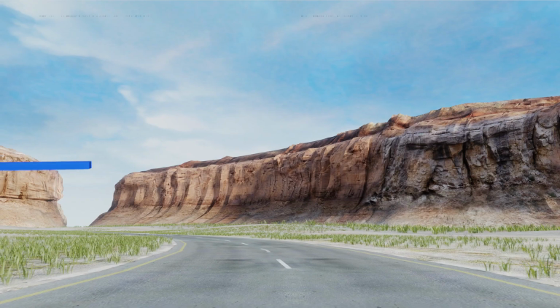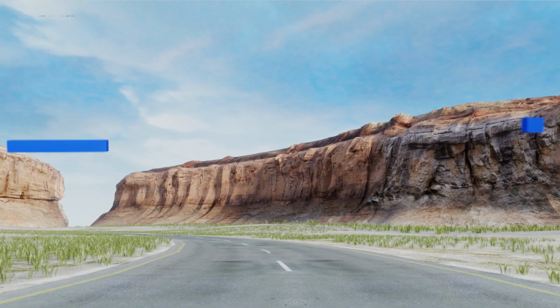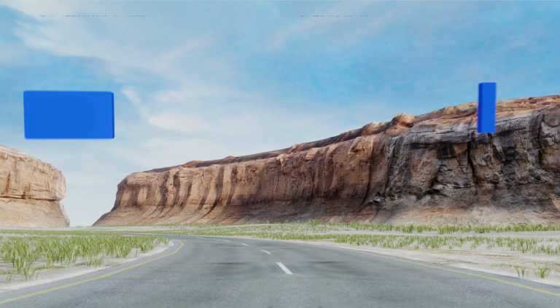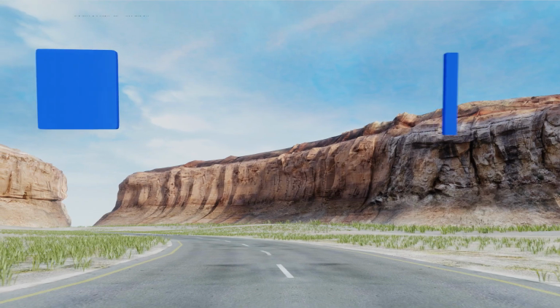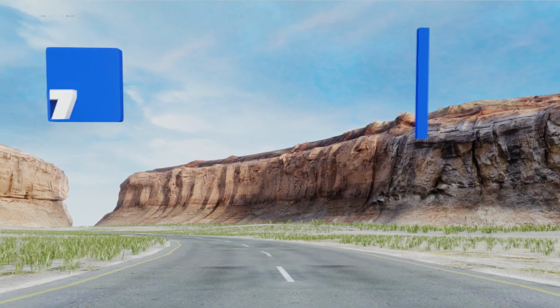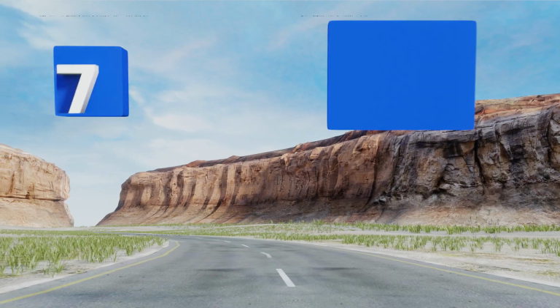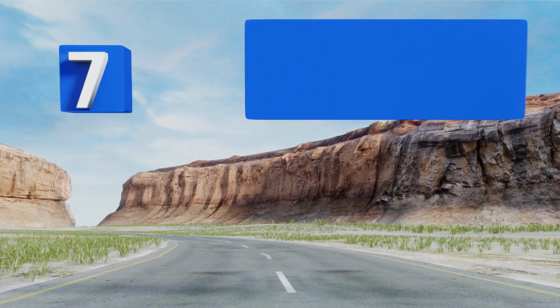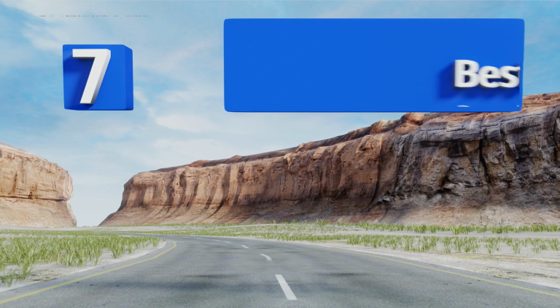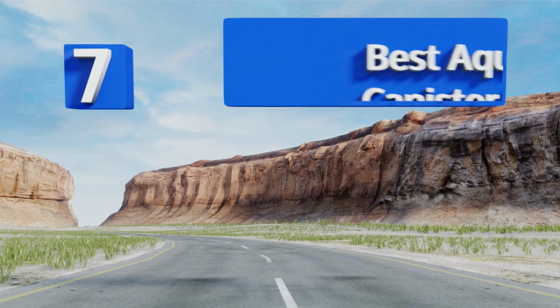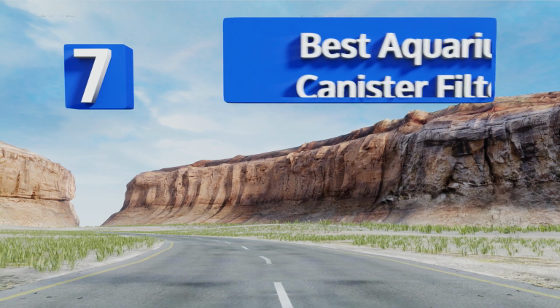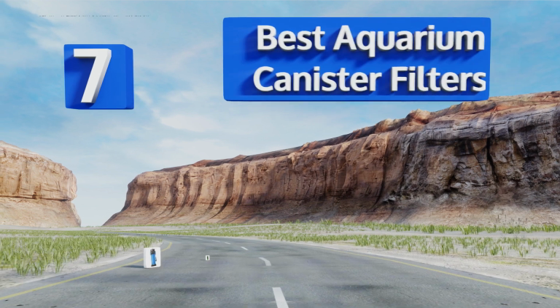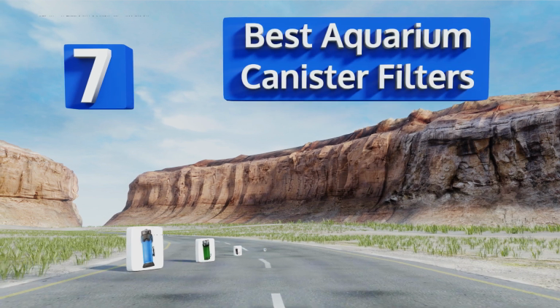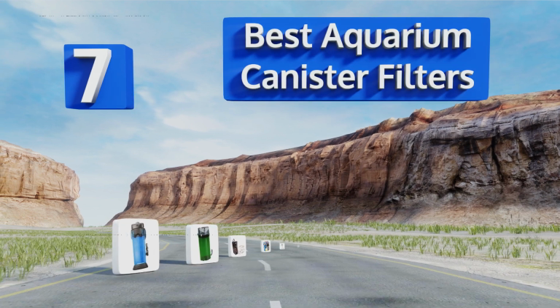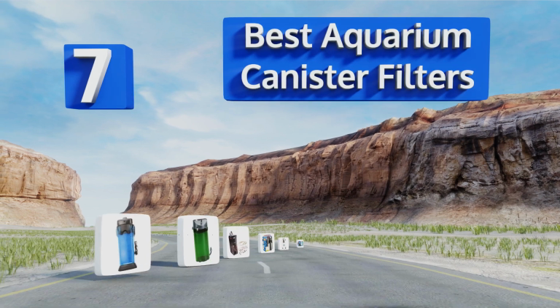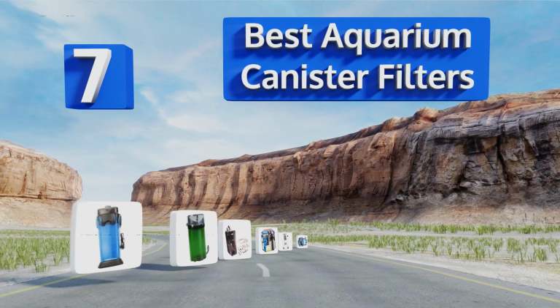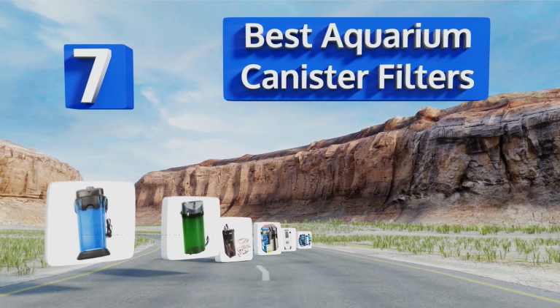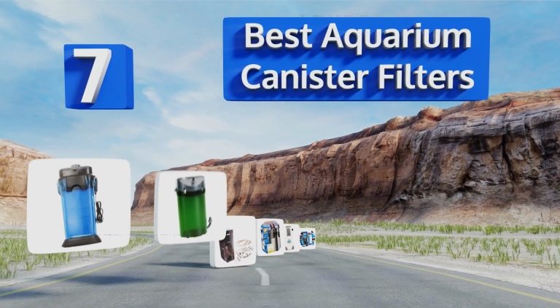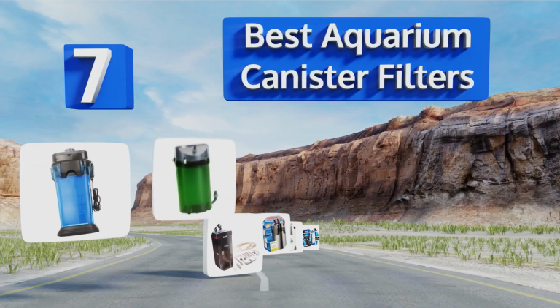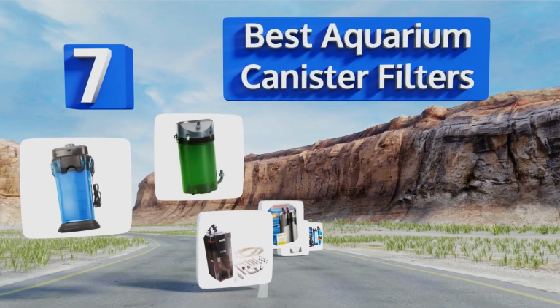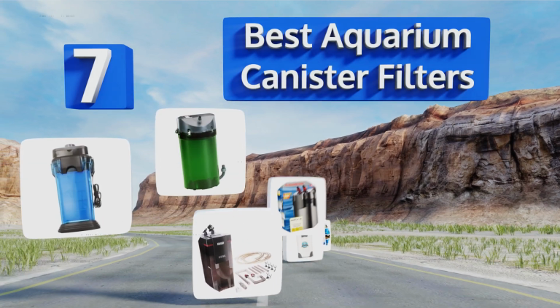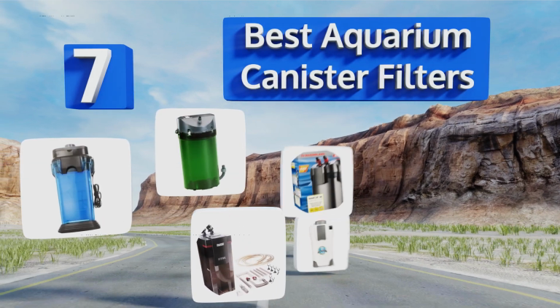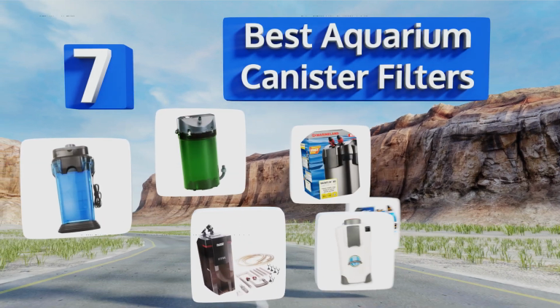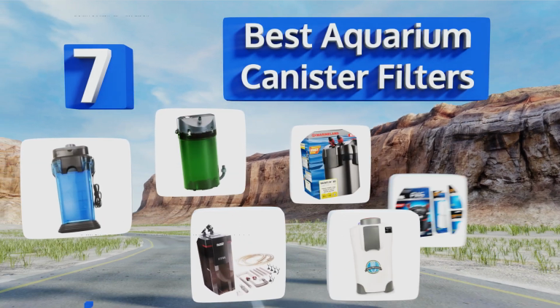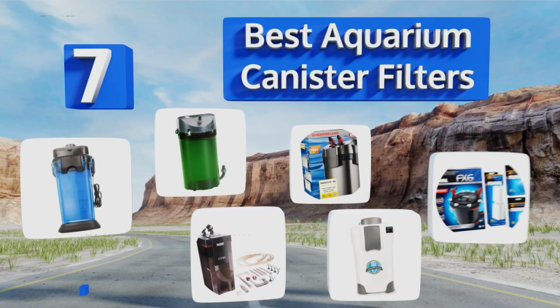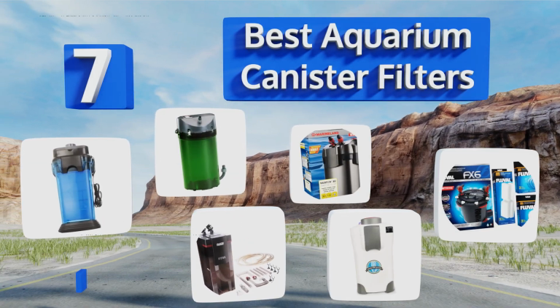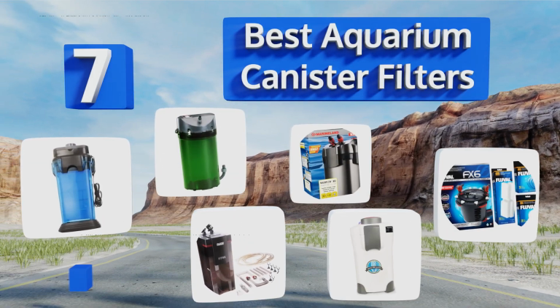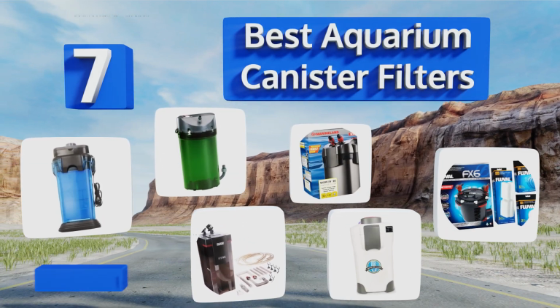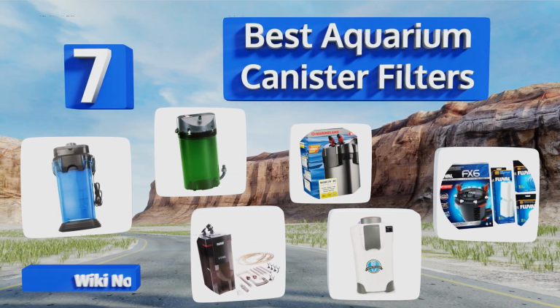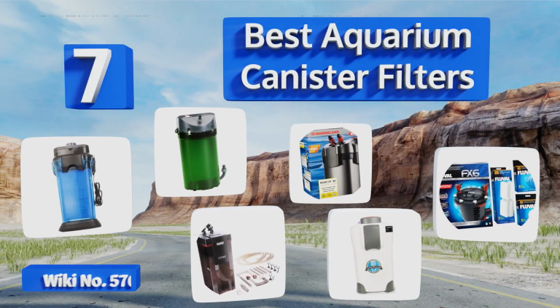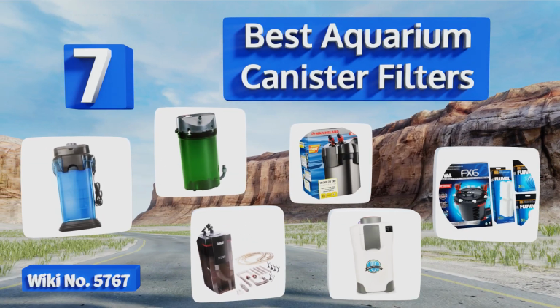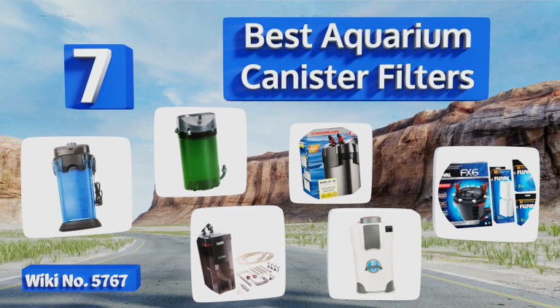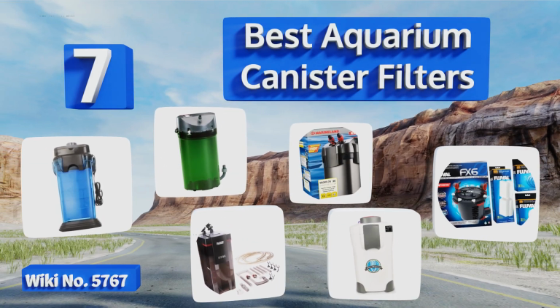EasyVid presents the seven best aquarium canister filters. Let's get started with the list.